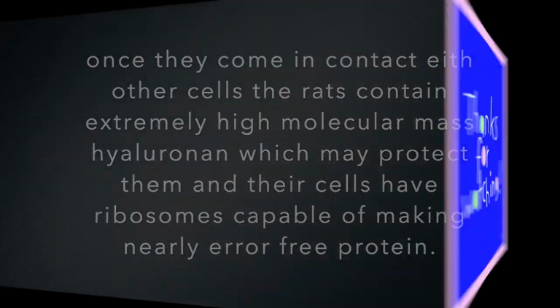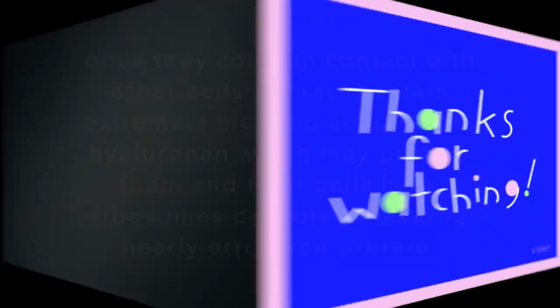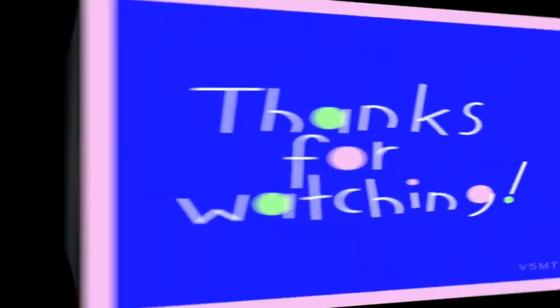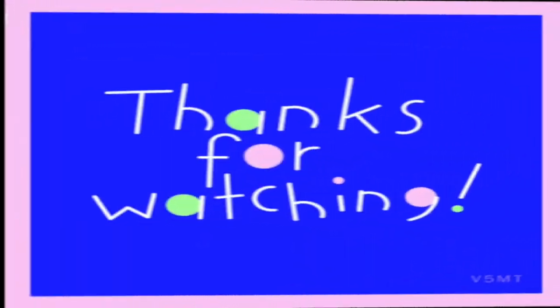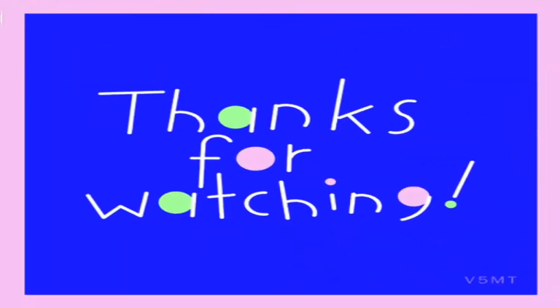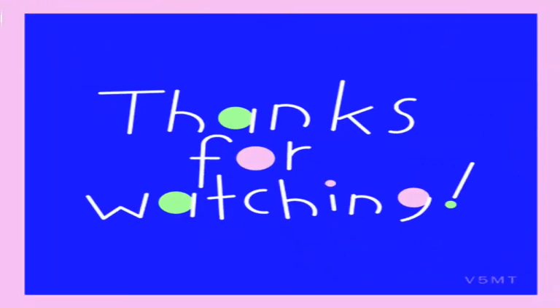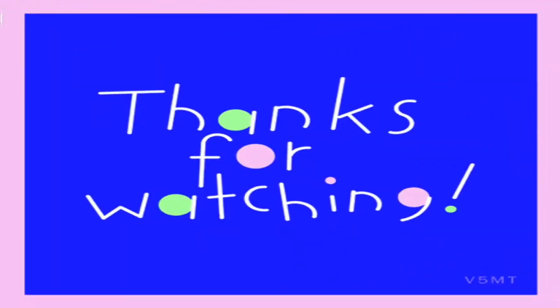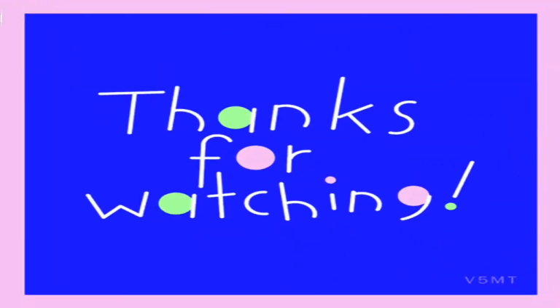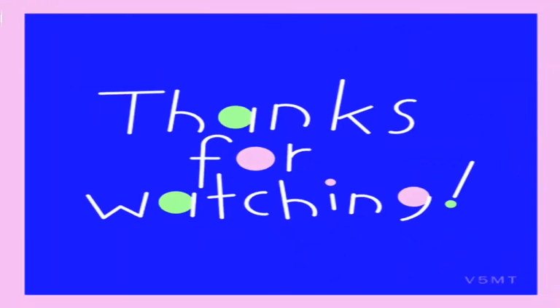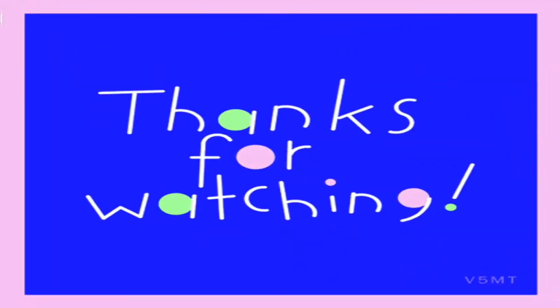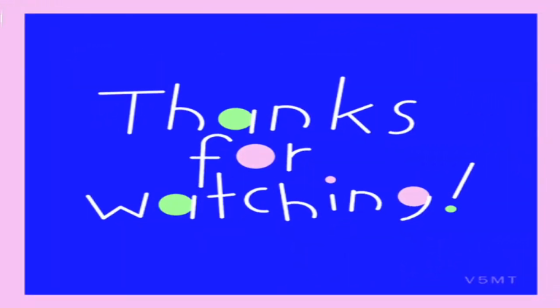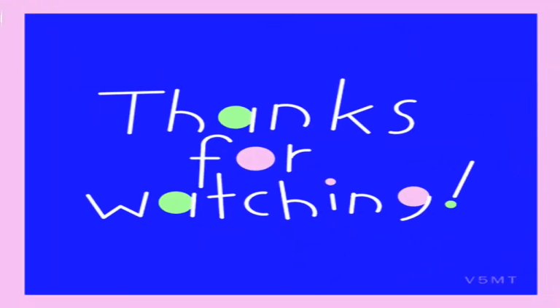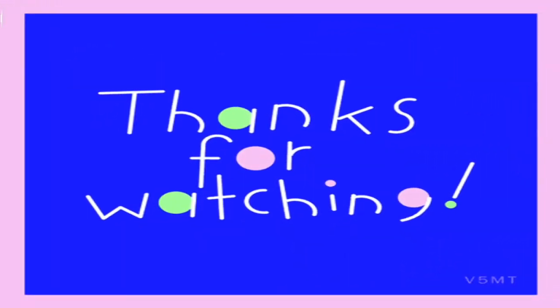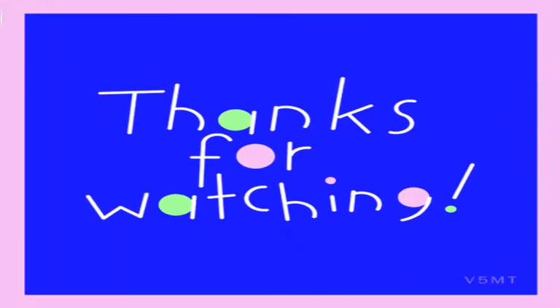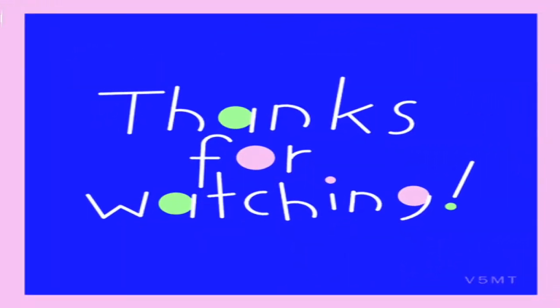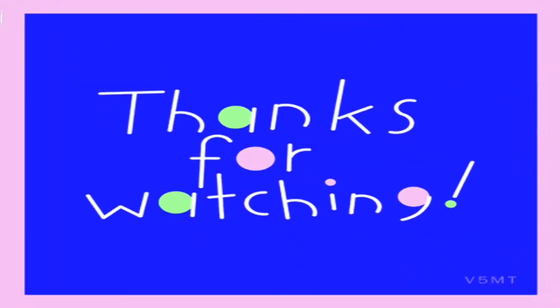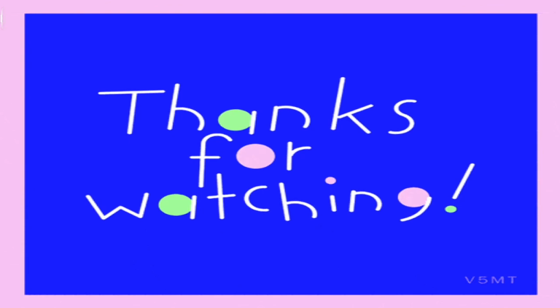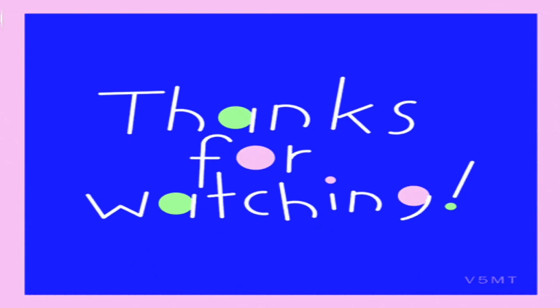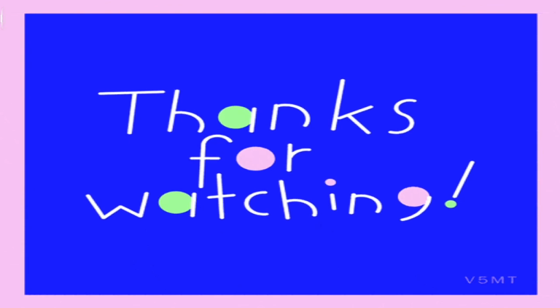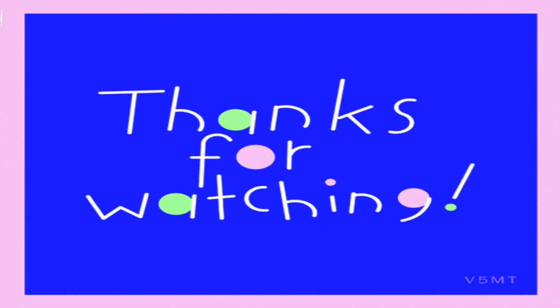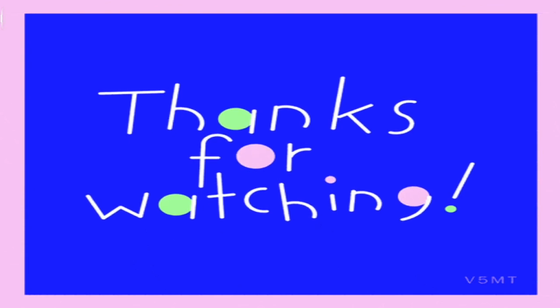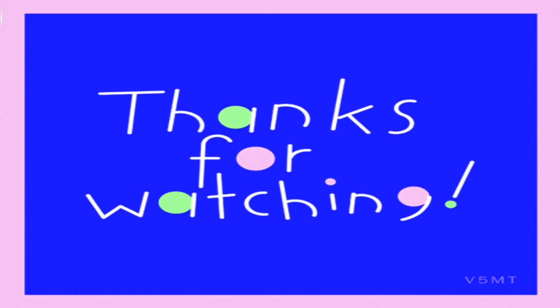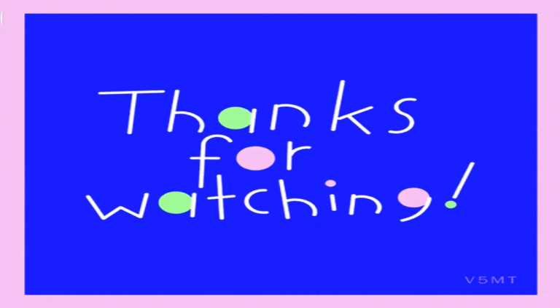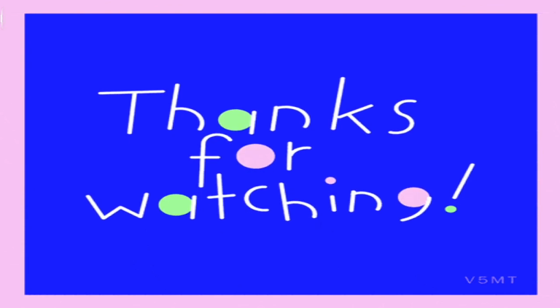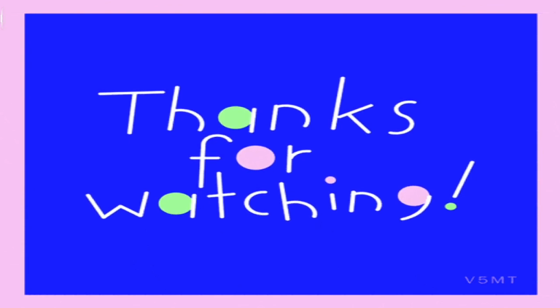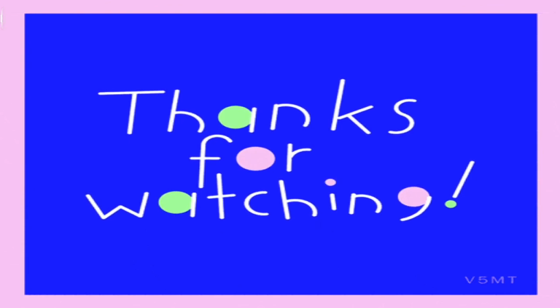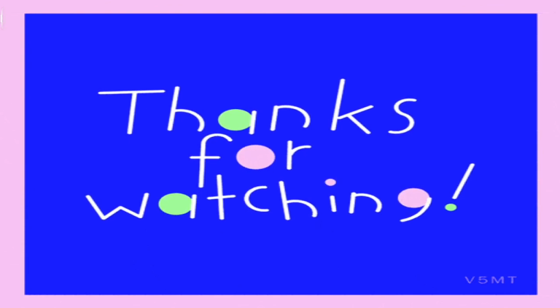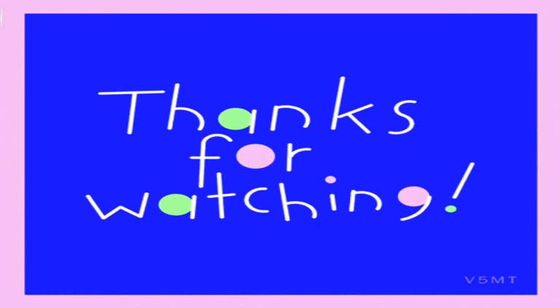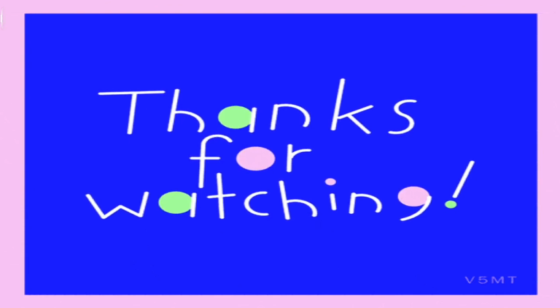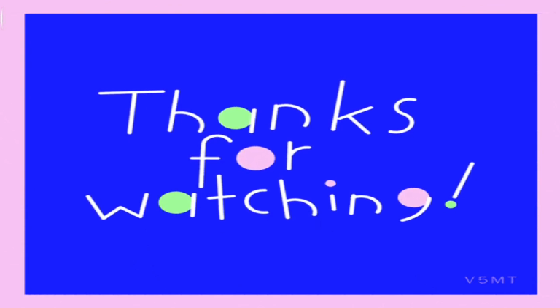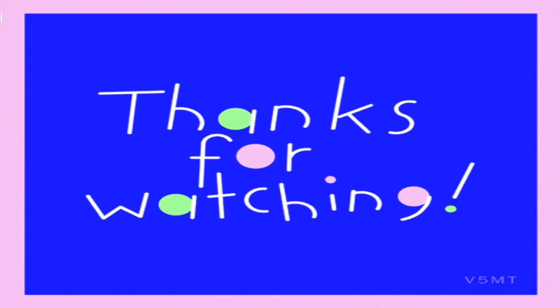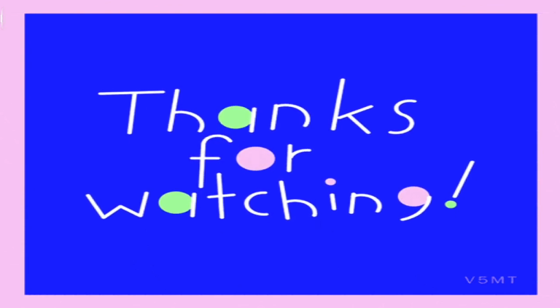That's it for today's video. I hope you liked it. If you did, please subscribe, like, and share, and I'll see you next time. Bye!